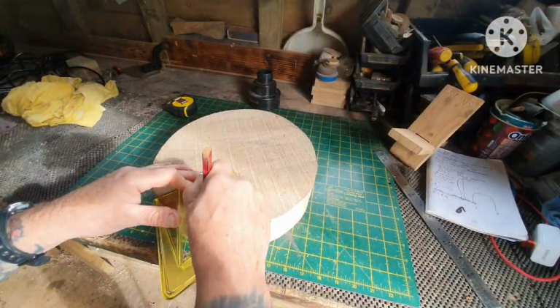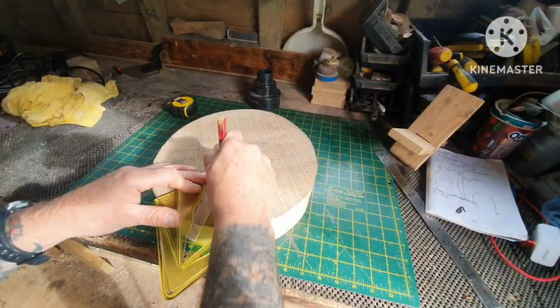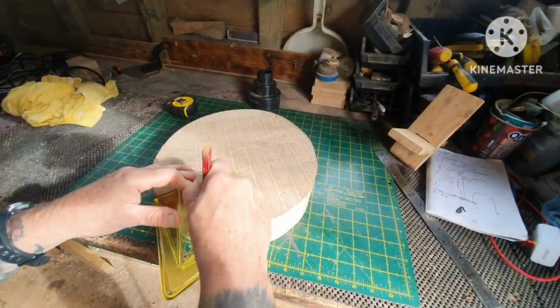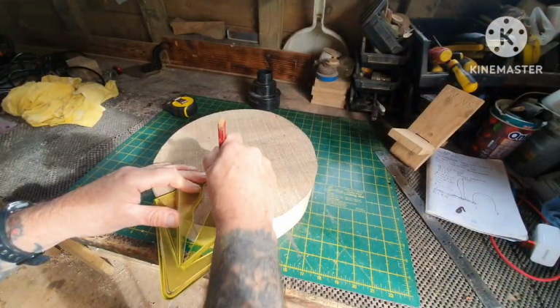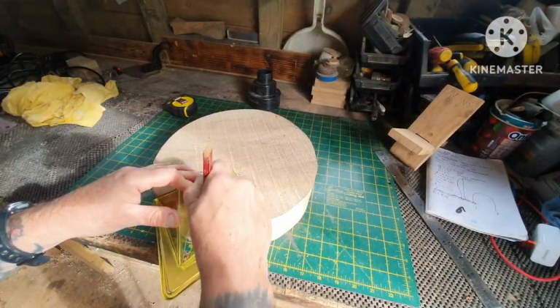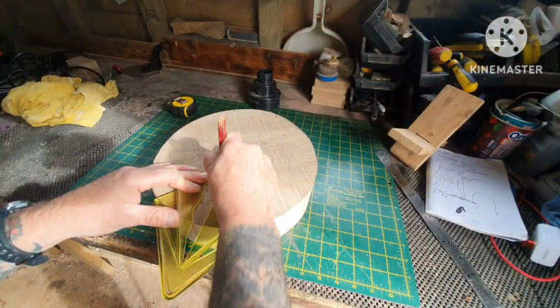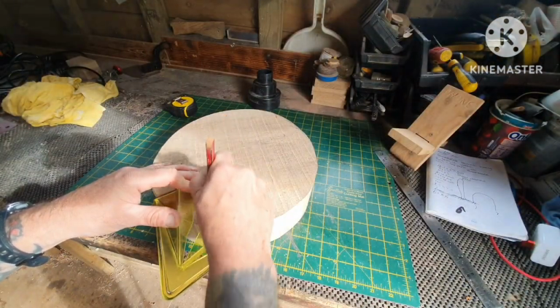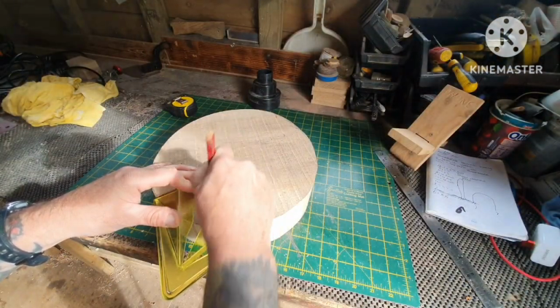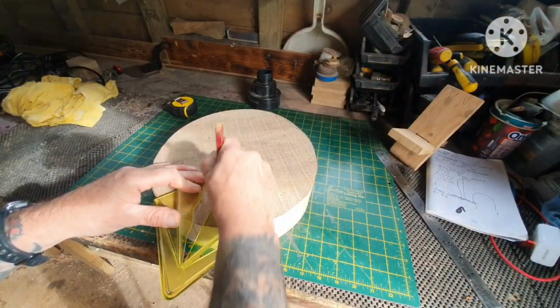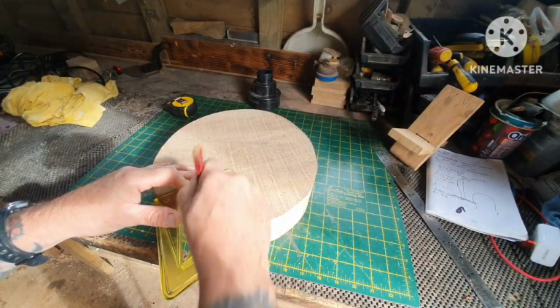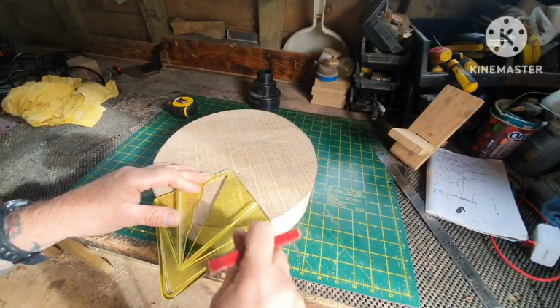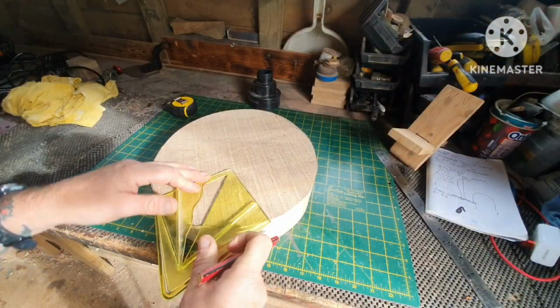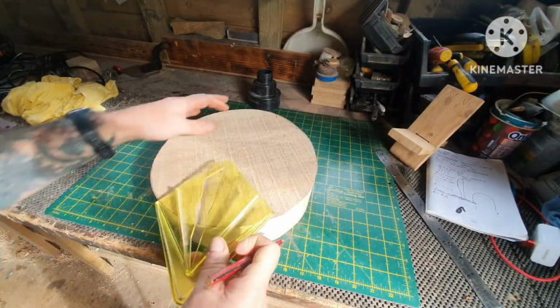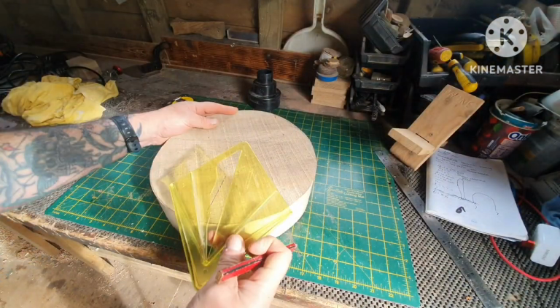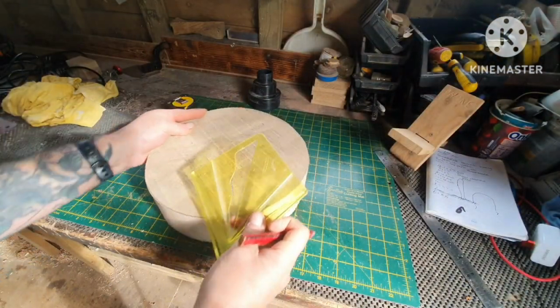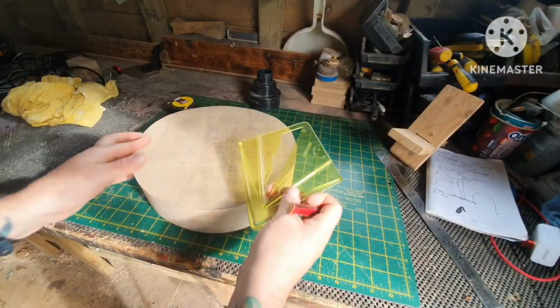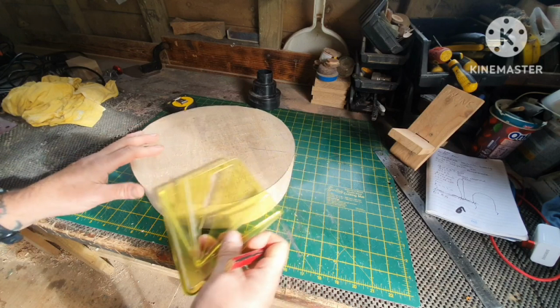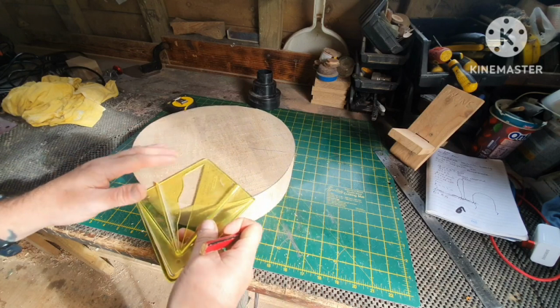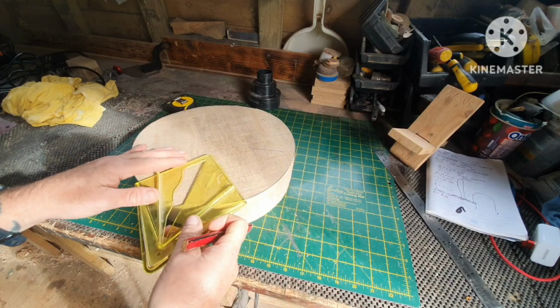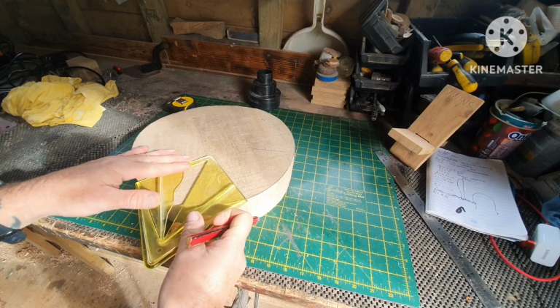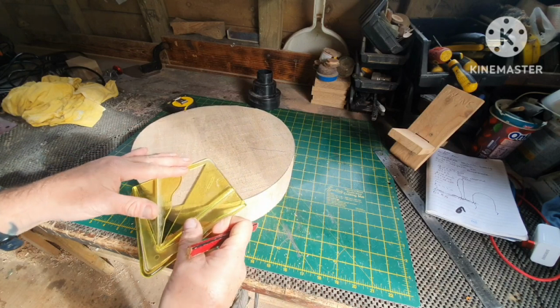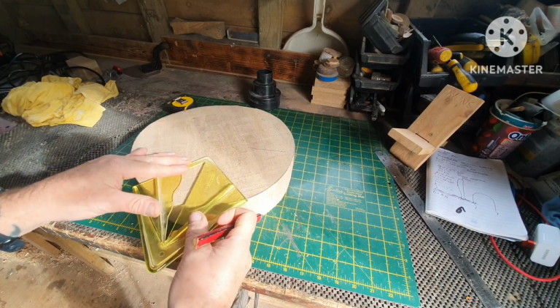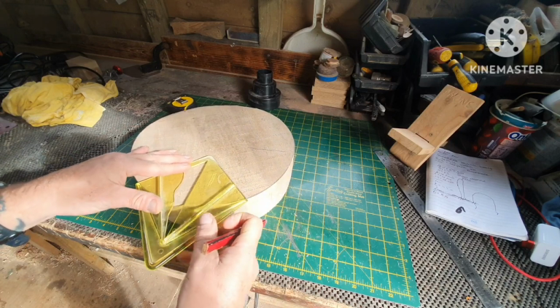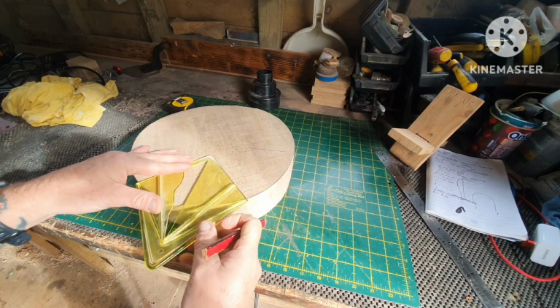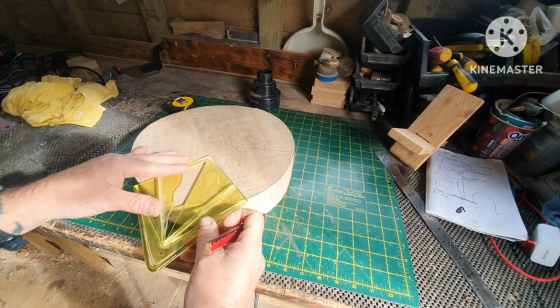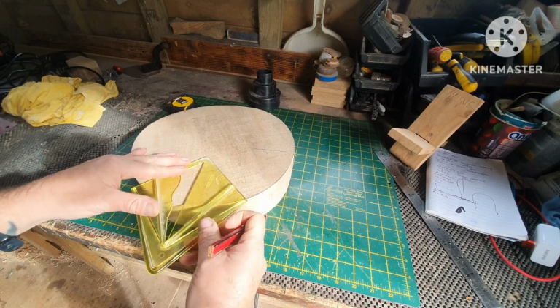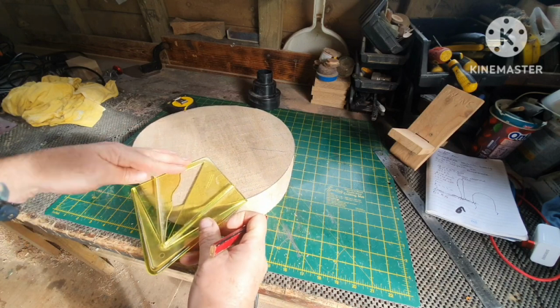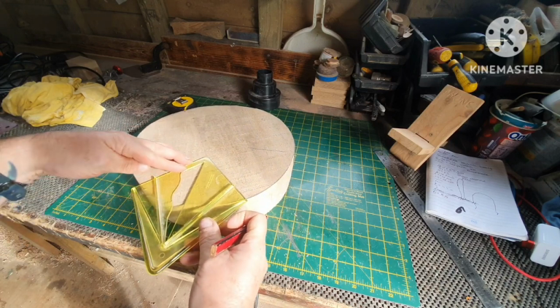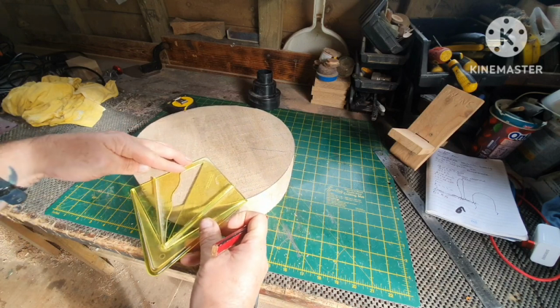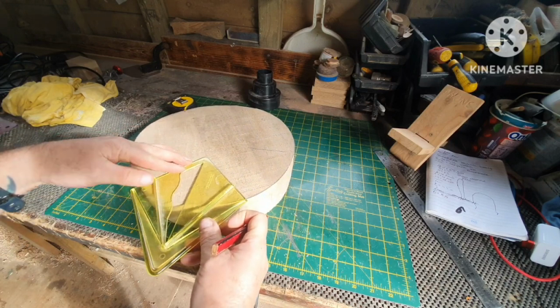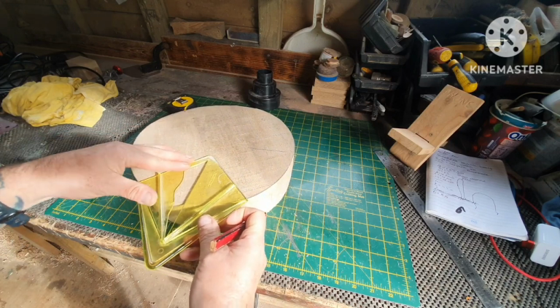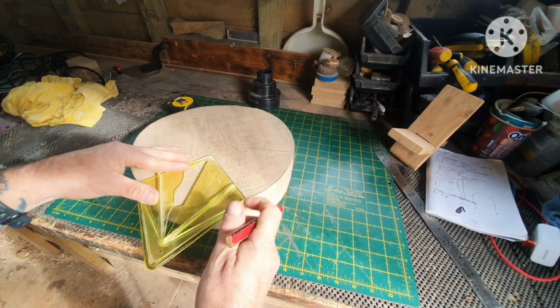I've got another ash blank here. It's 11.5 inches by 3 inches.